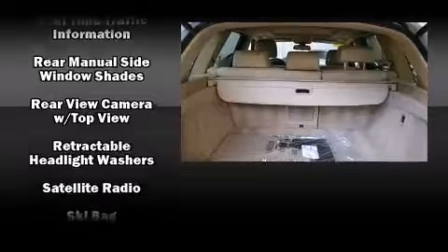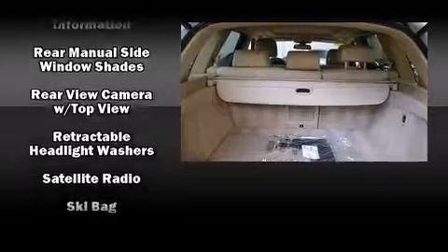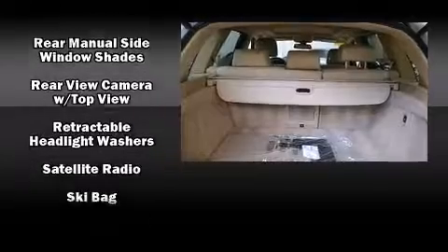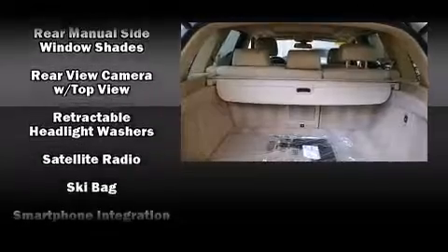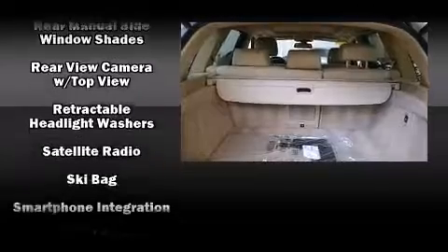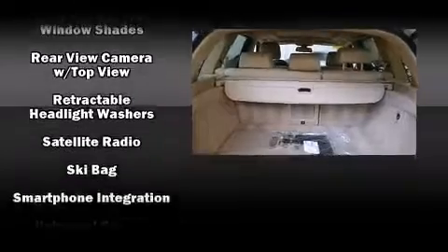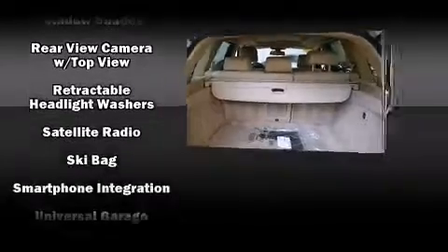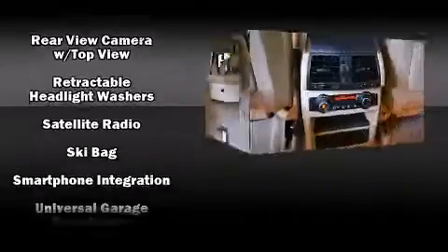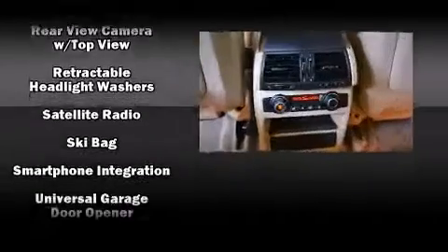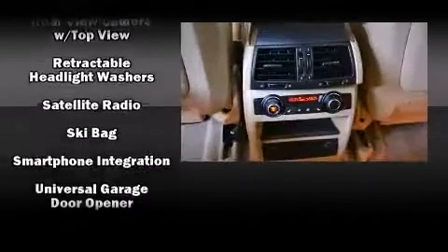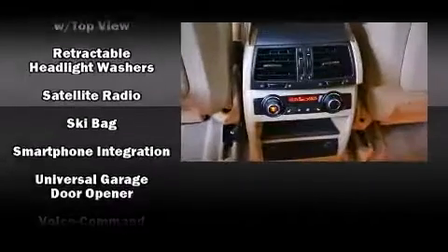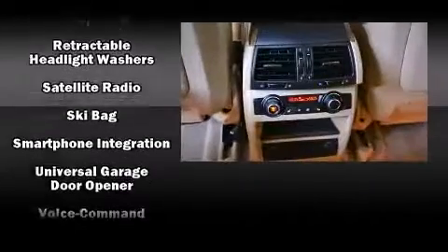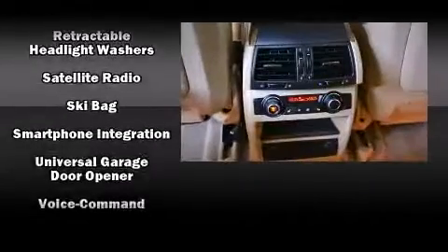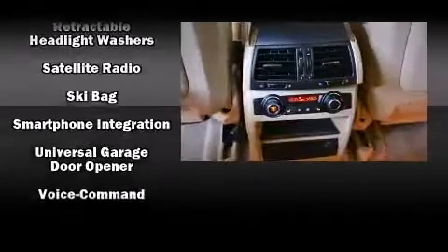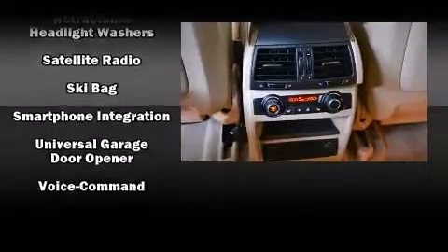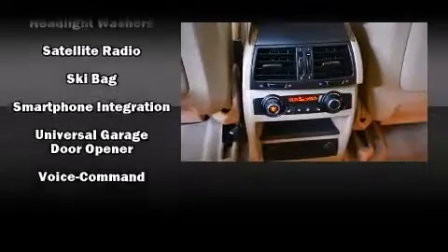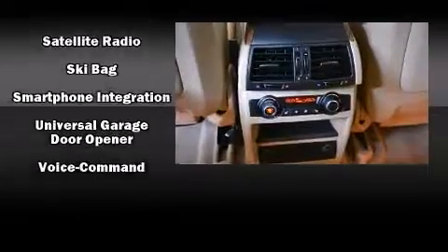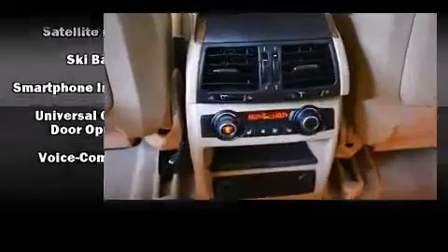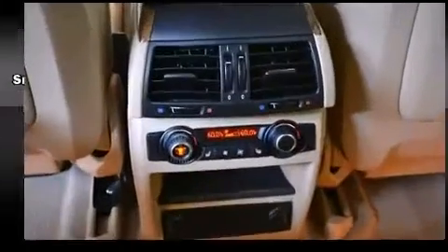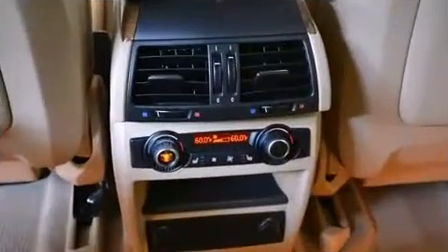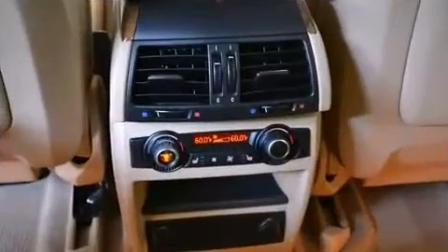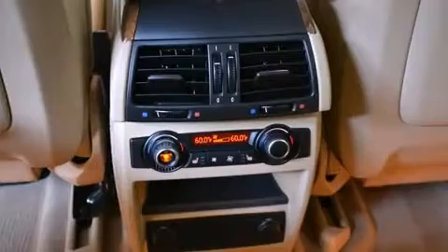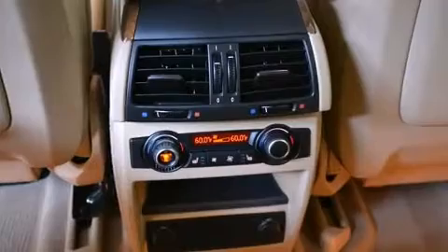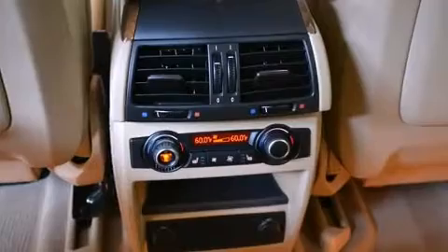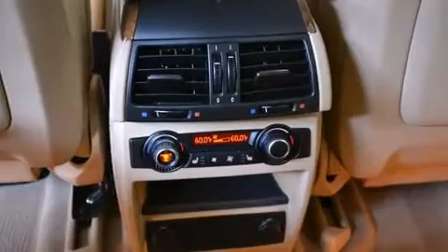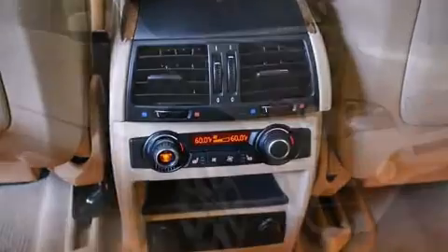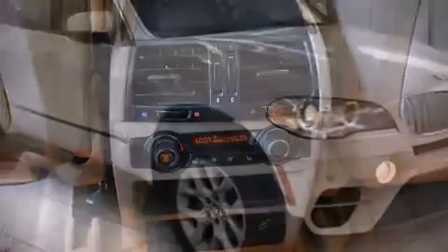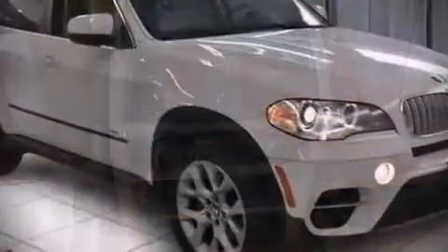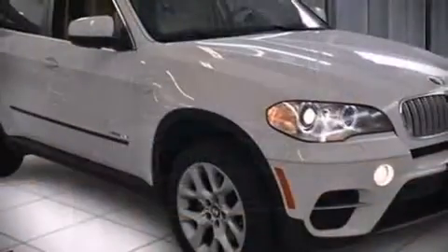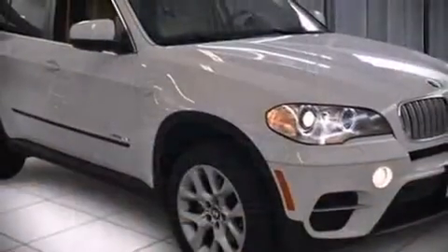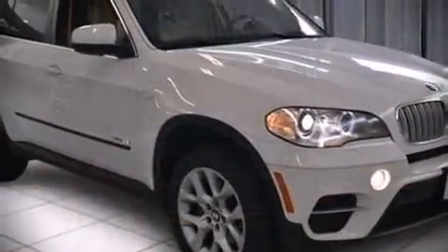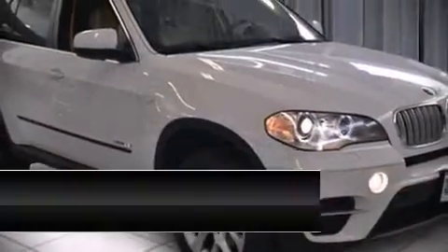Sophisticated all-wheel drive technology maintains a firm grip on the road. Our sales reps are knowledgeable and professional. We are here to help you!